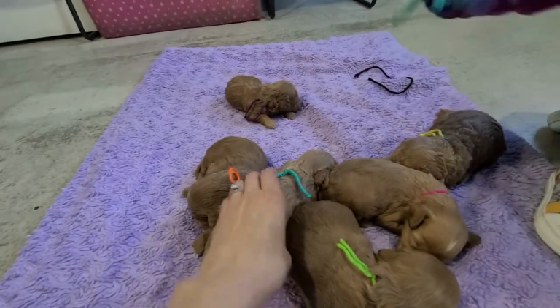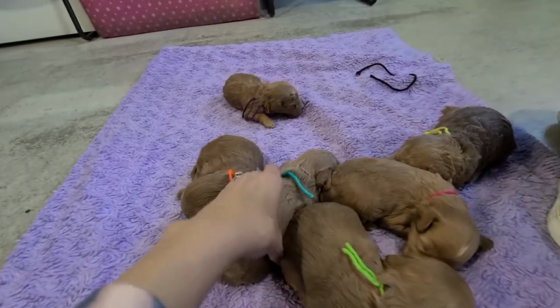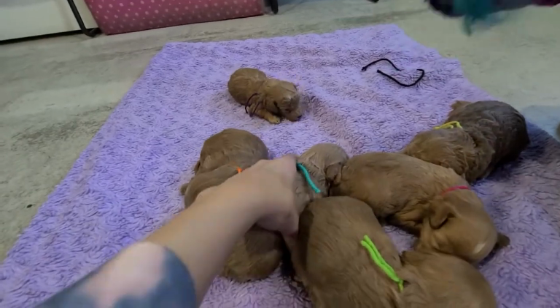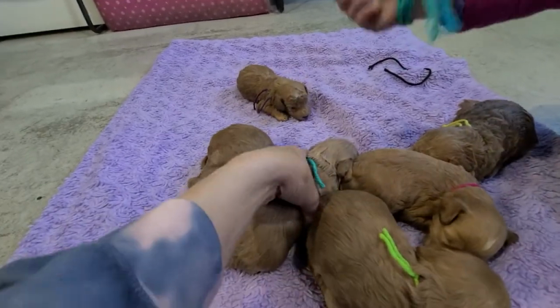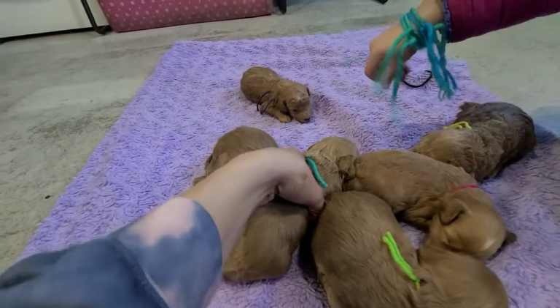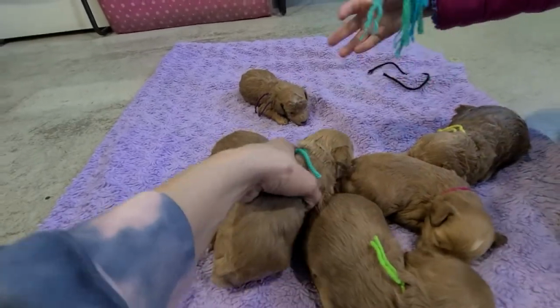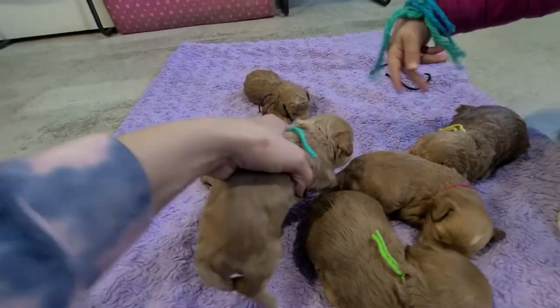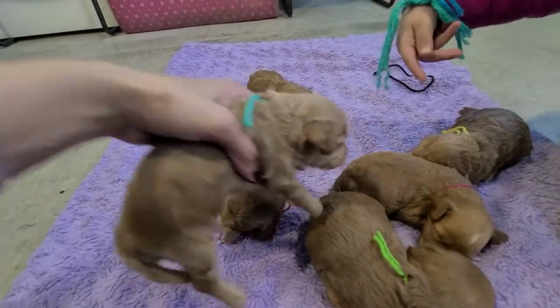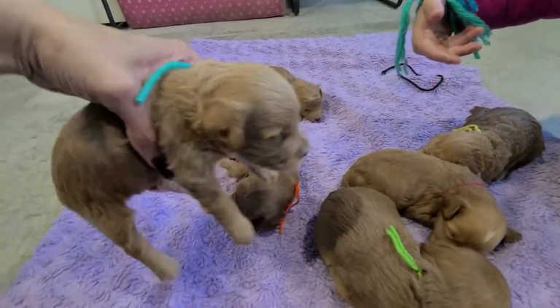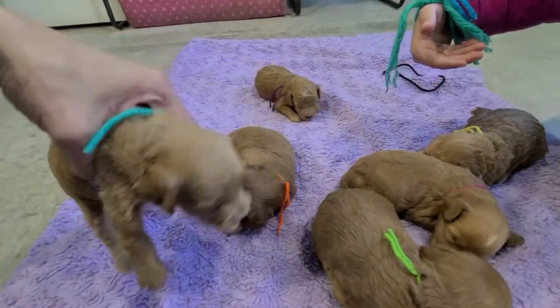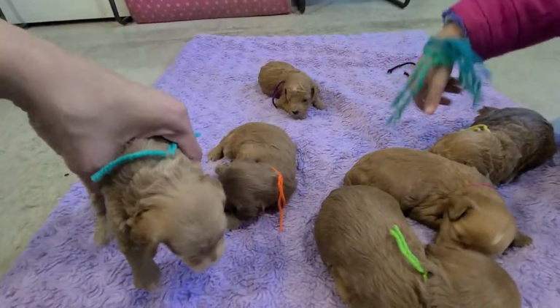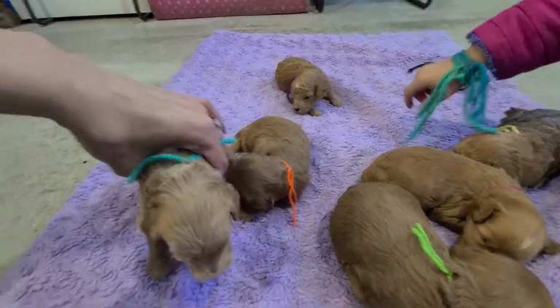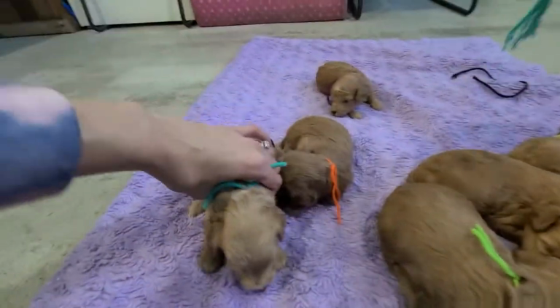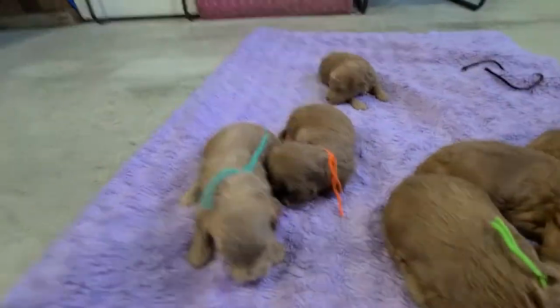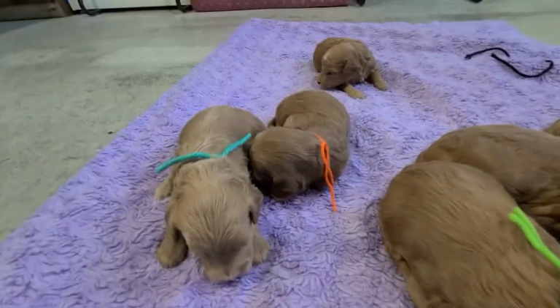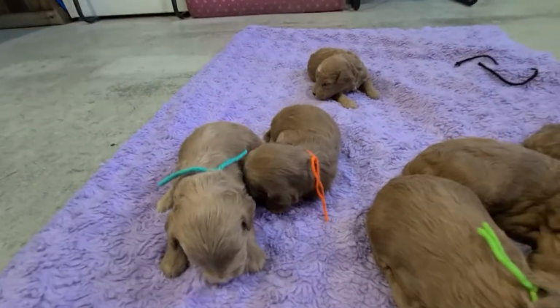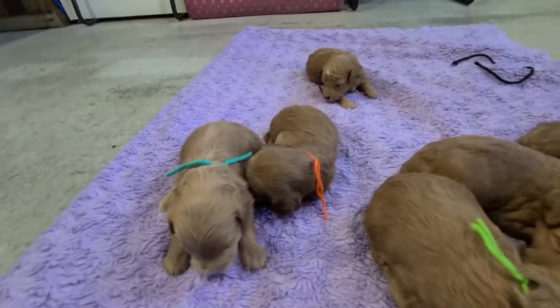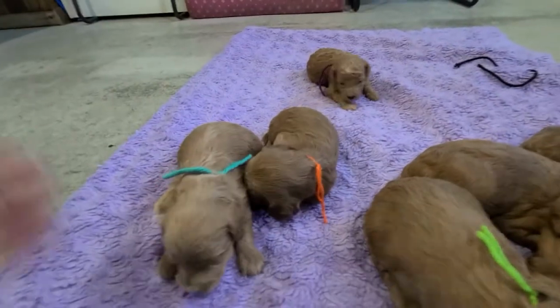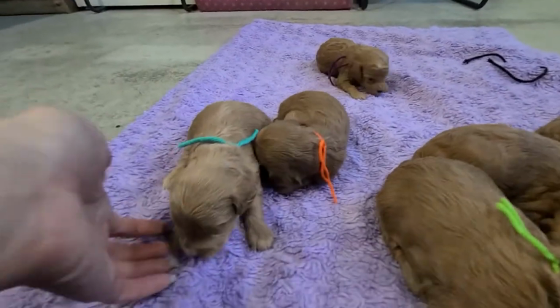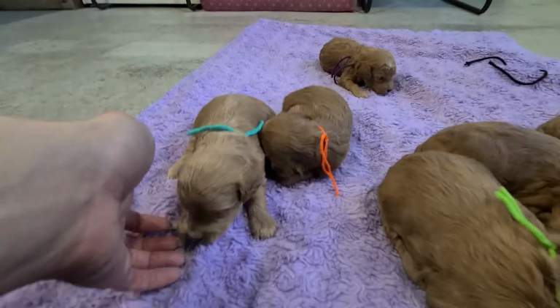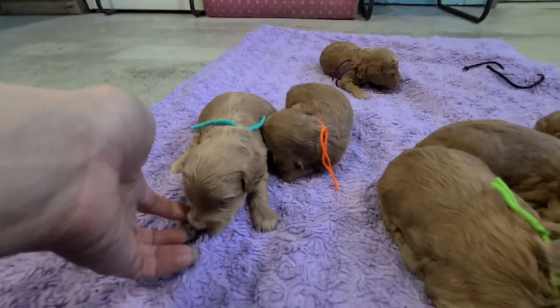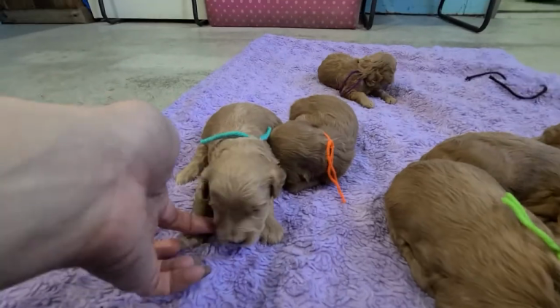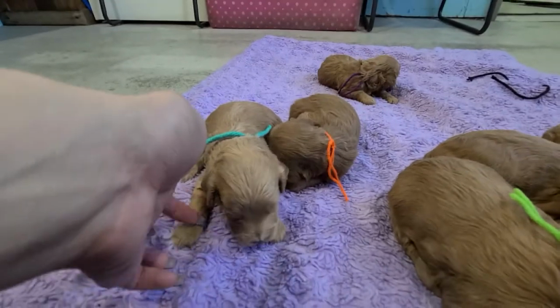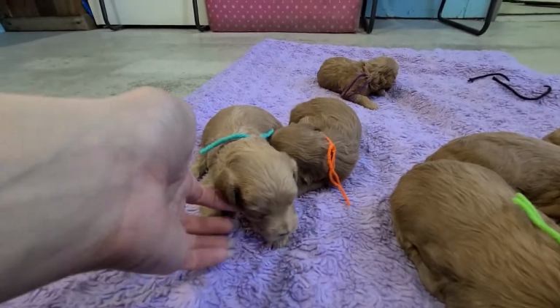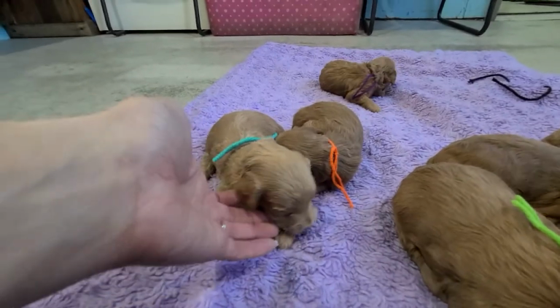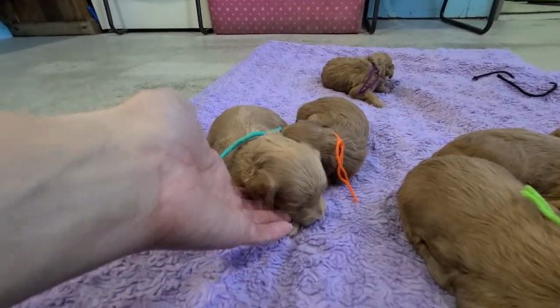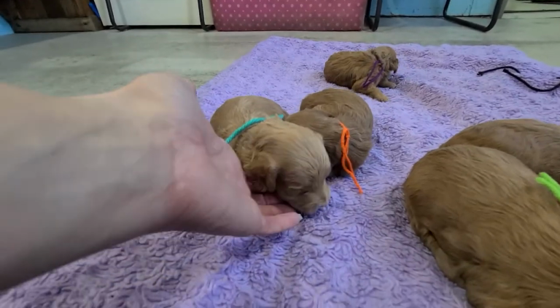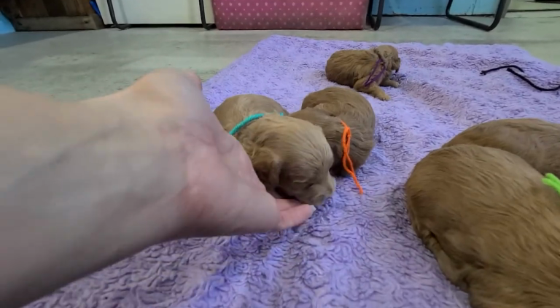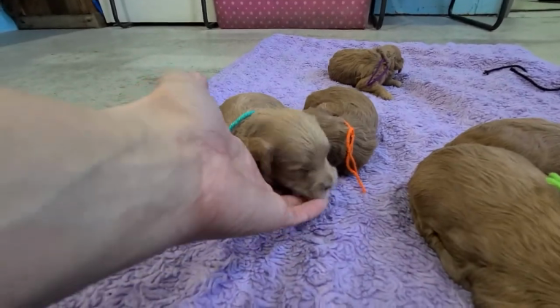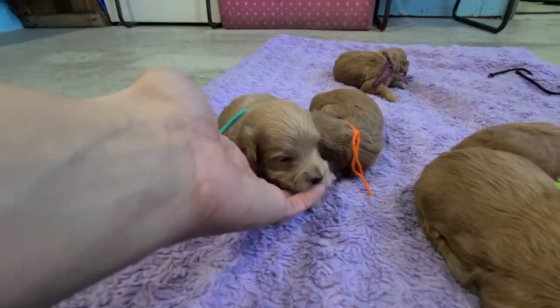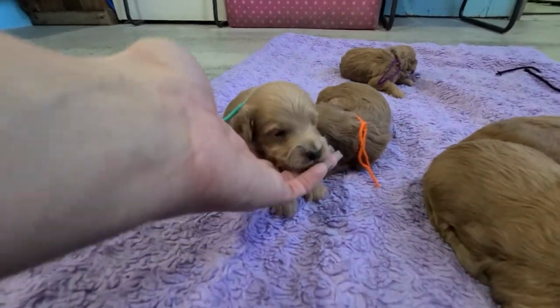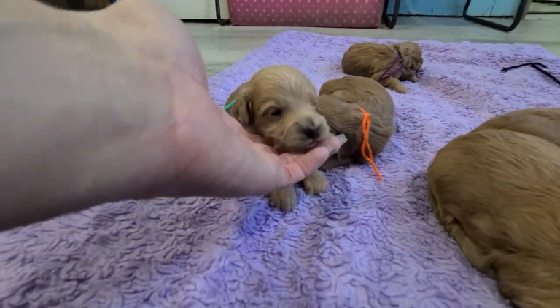And the only boy in the litter is Eddie.